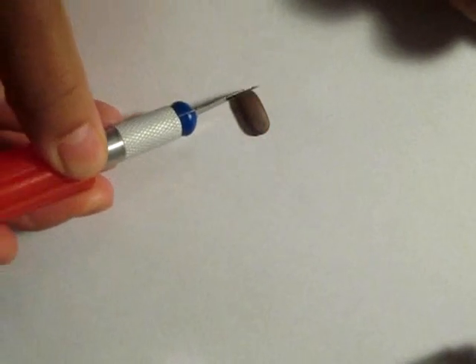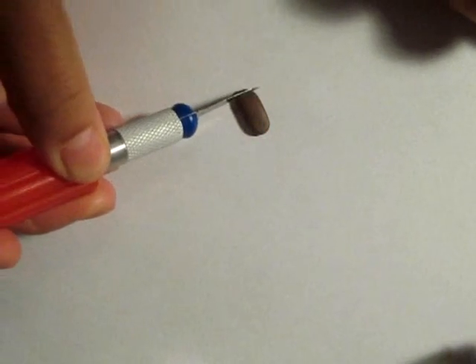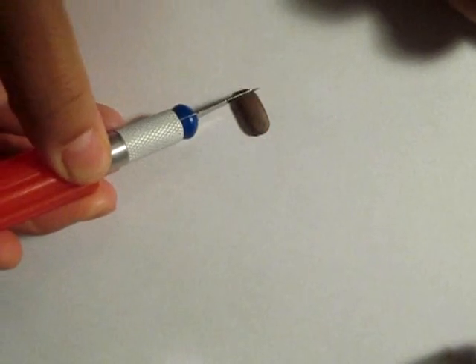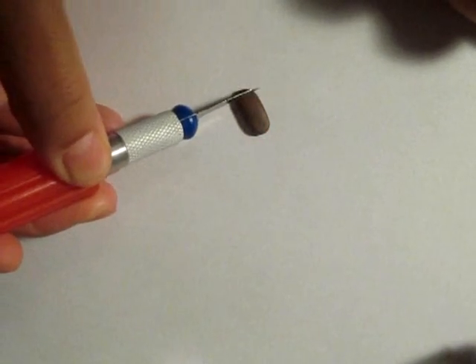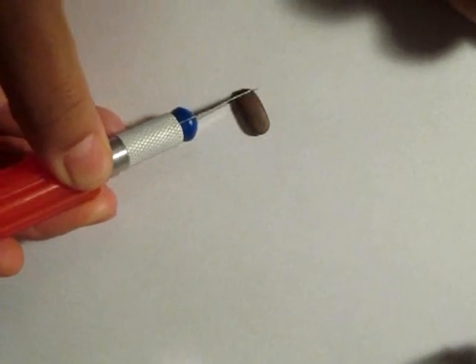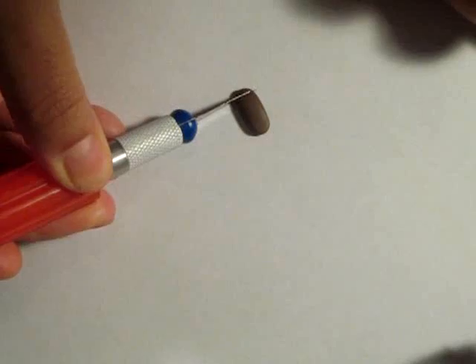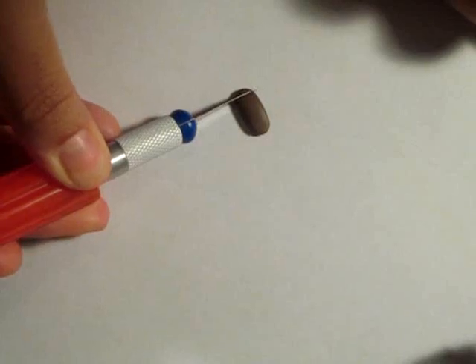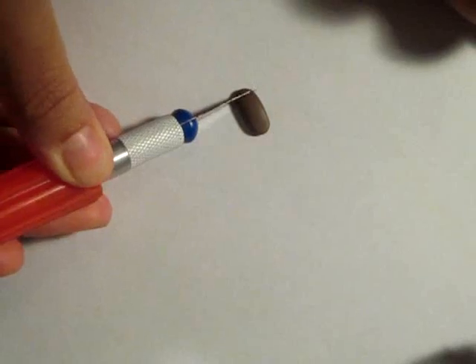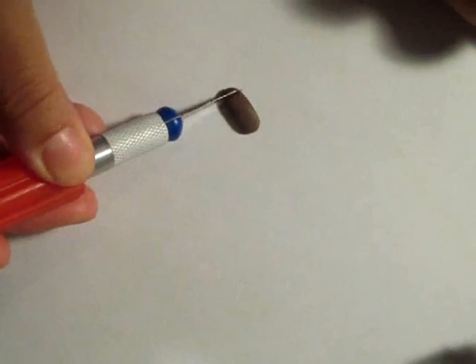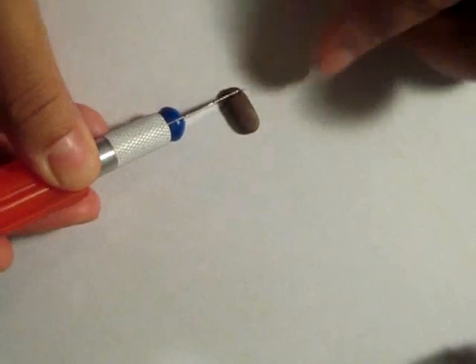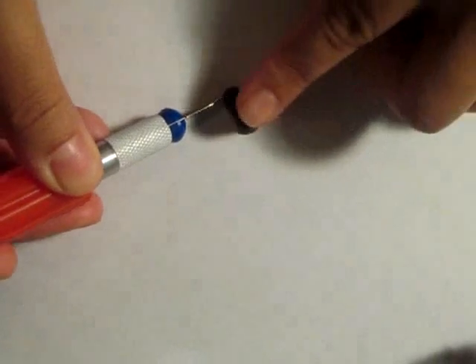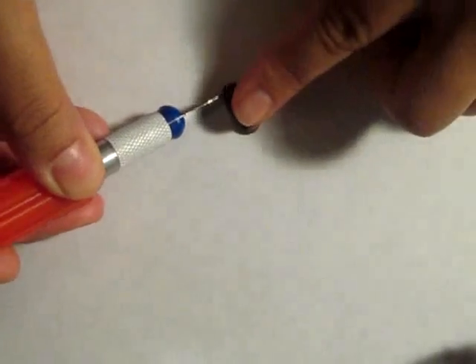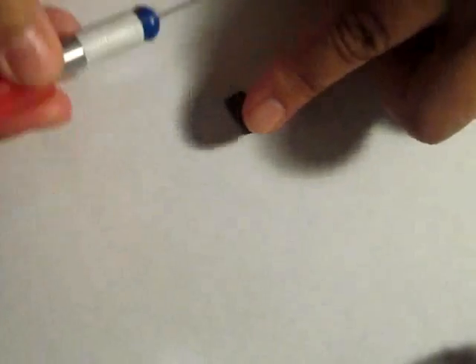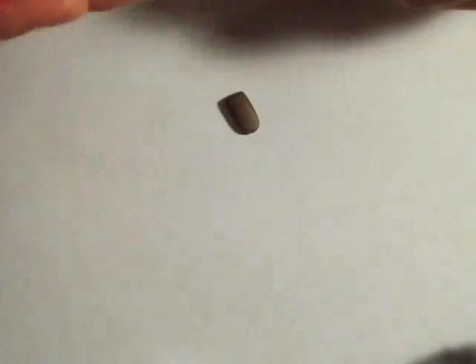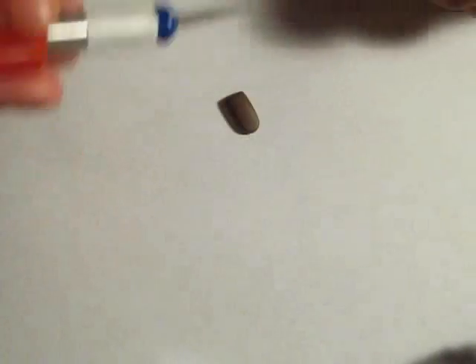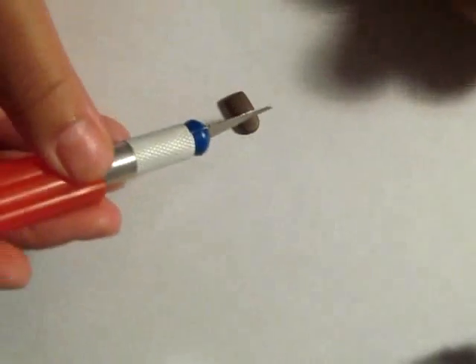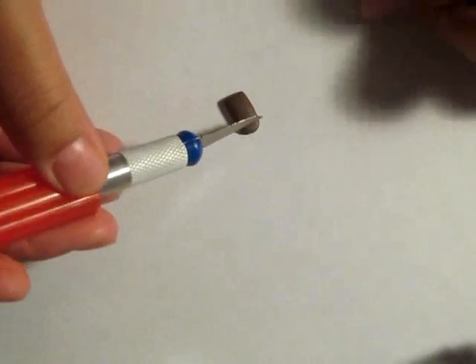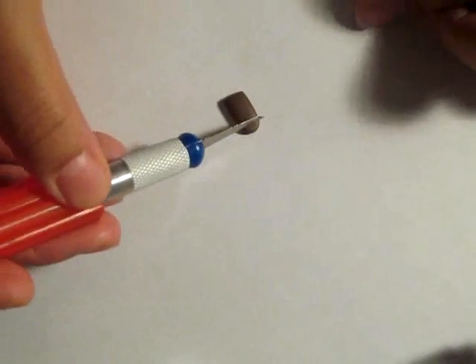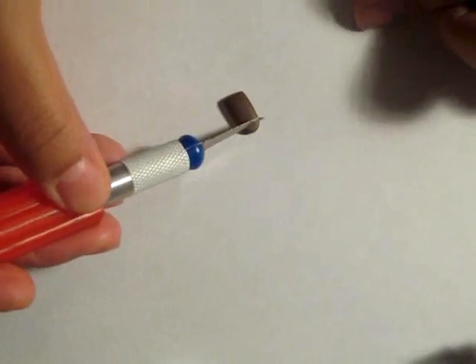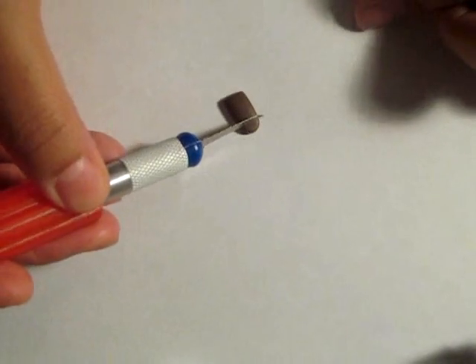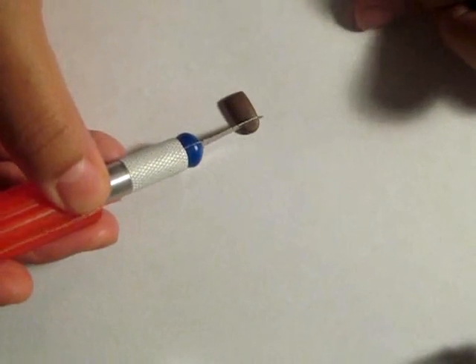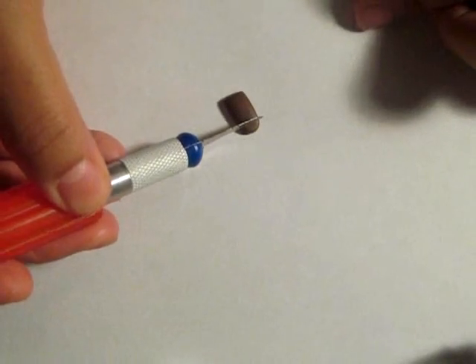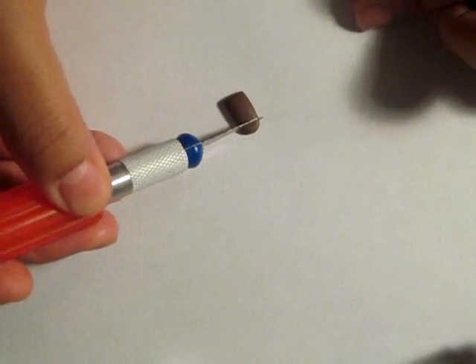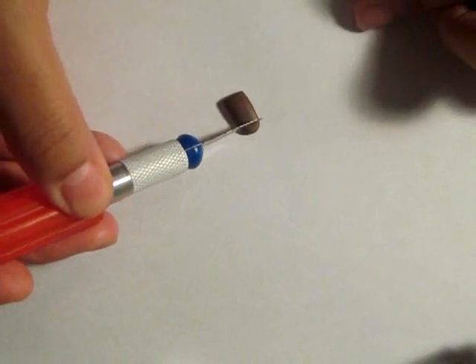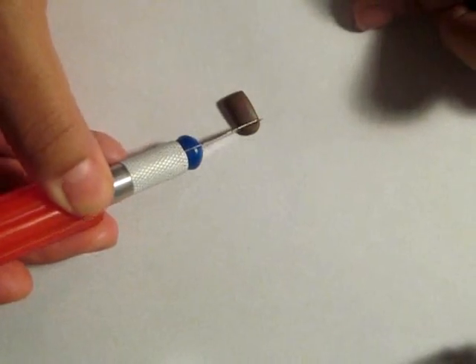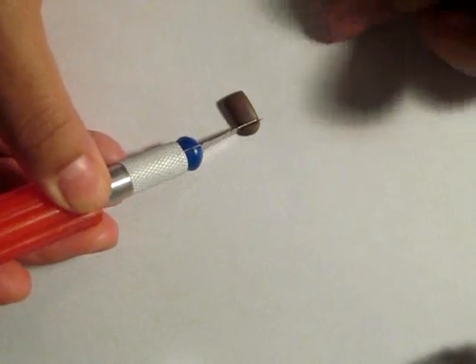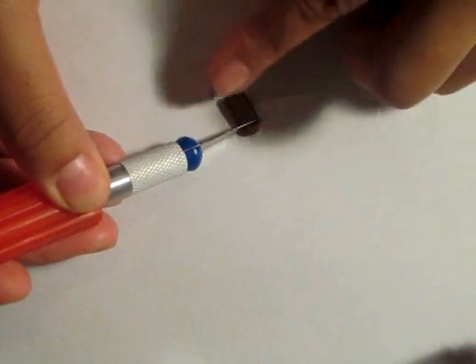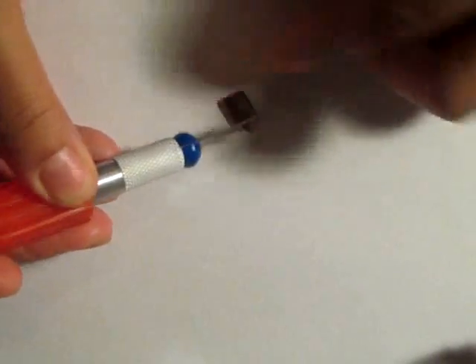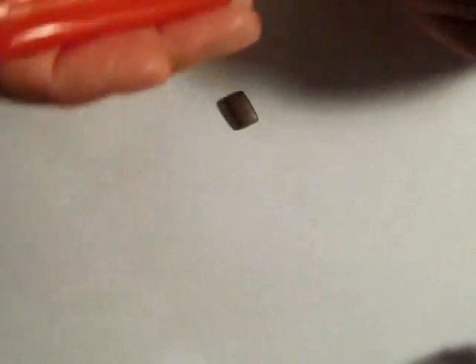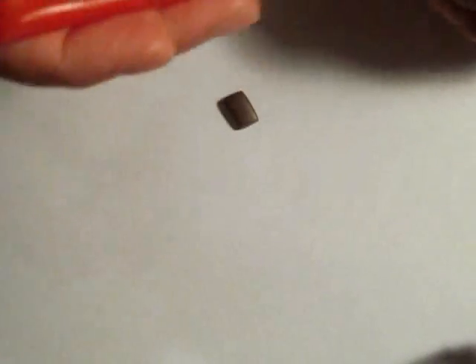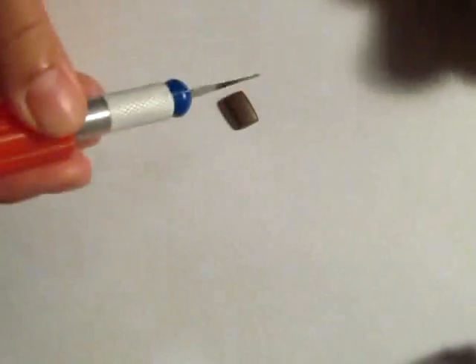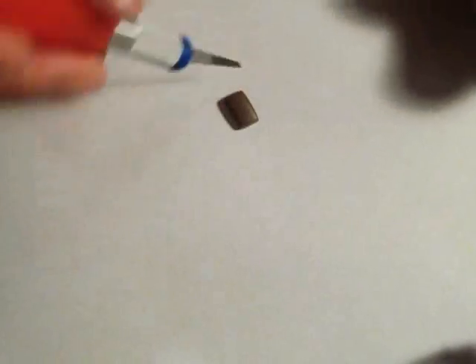For the mouthwash, I made a teardrop shape and flattened that on both sides, and then I elongated the neck.